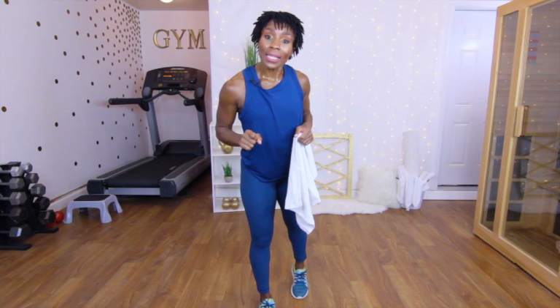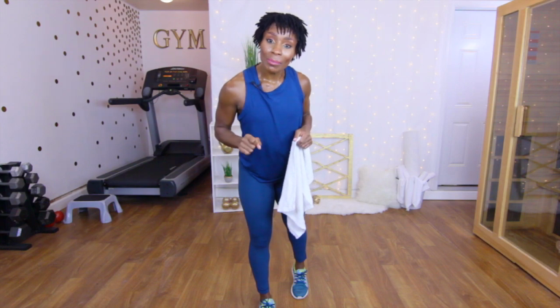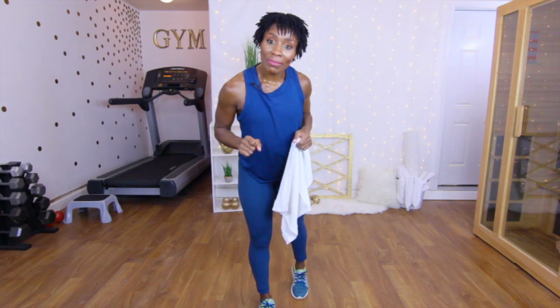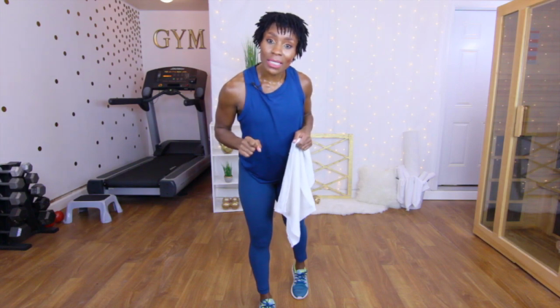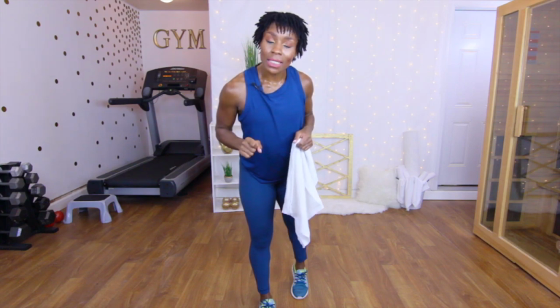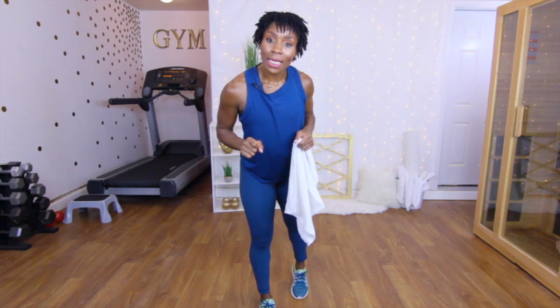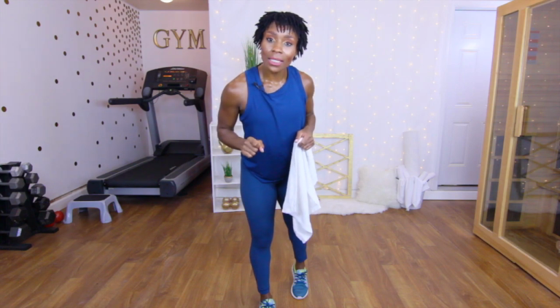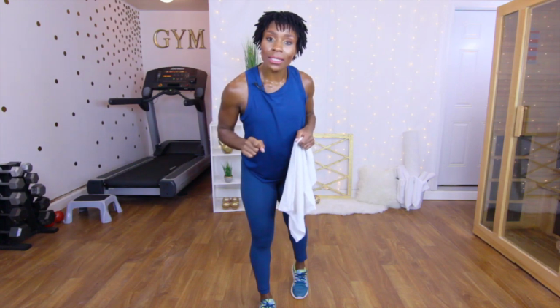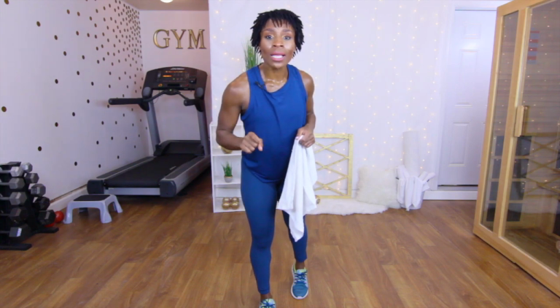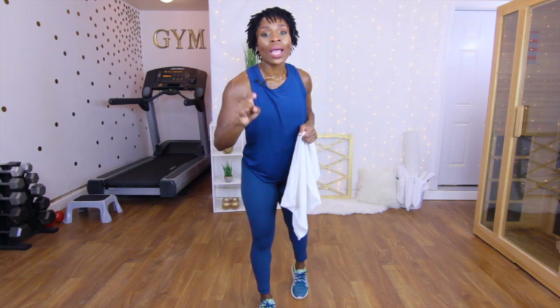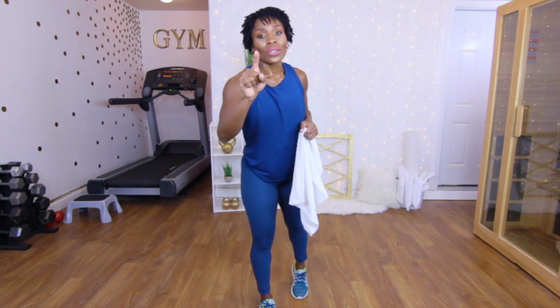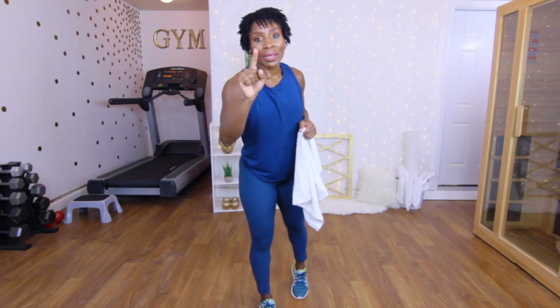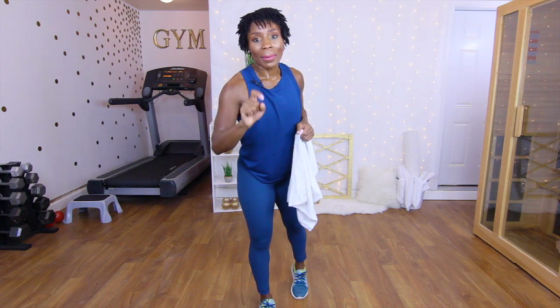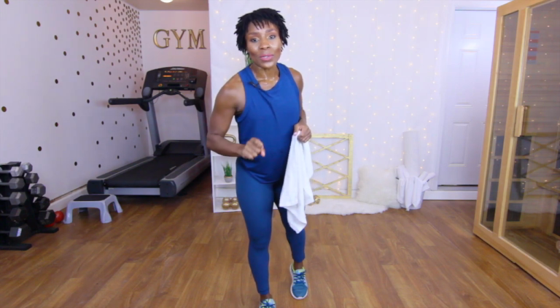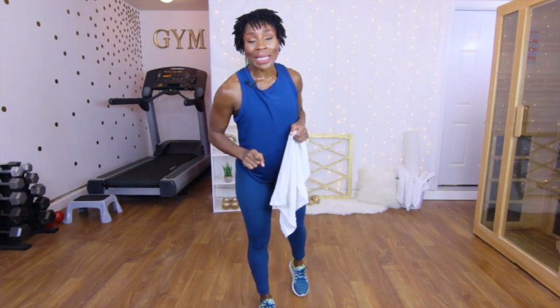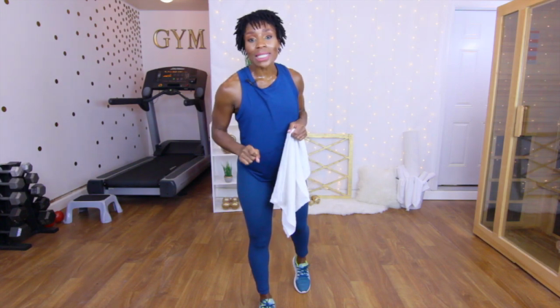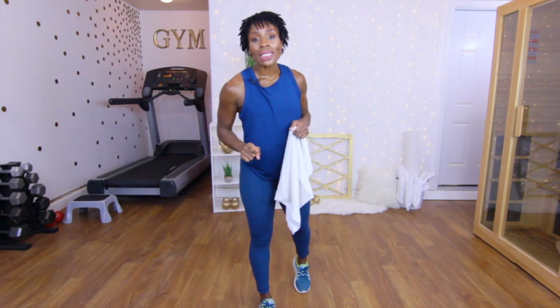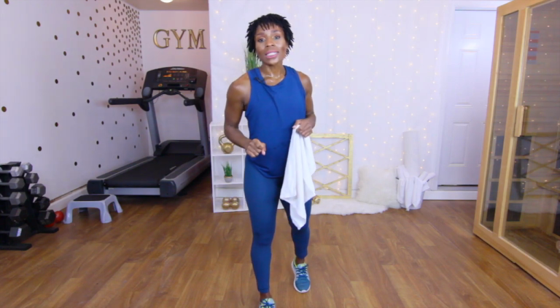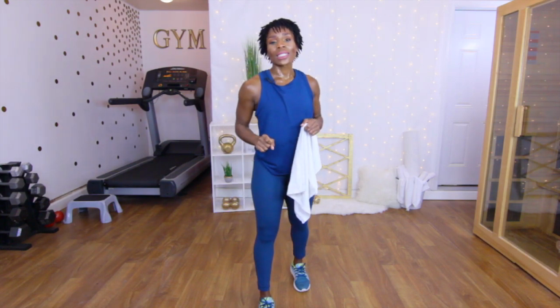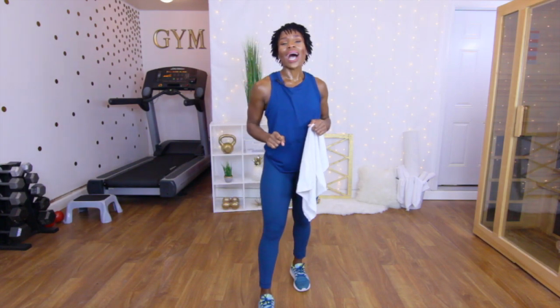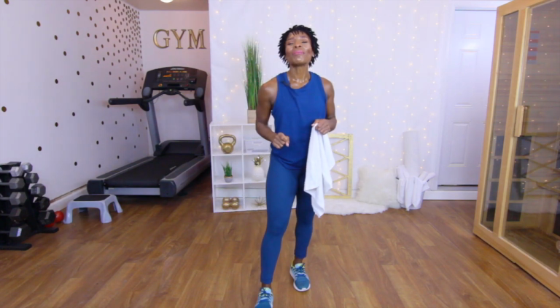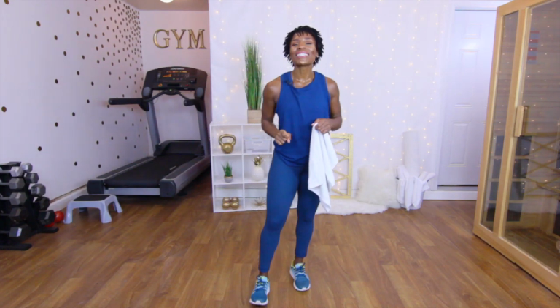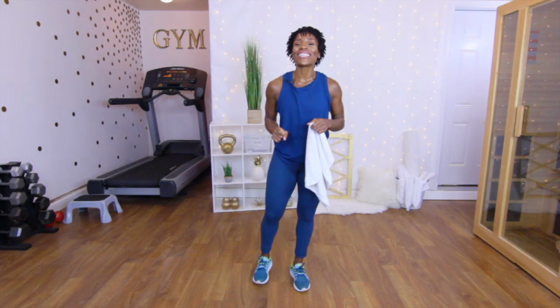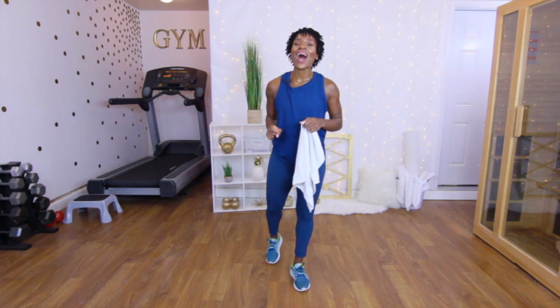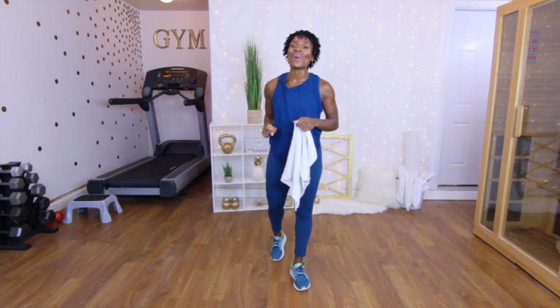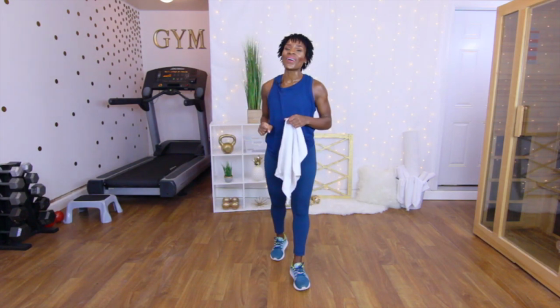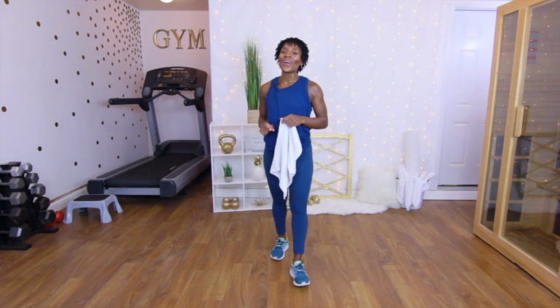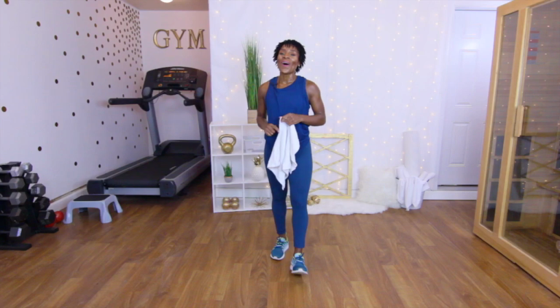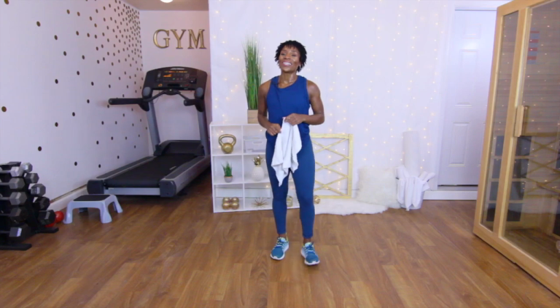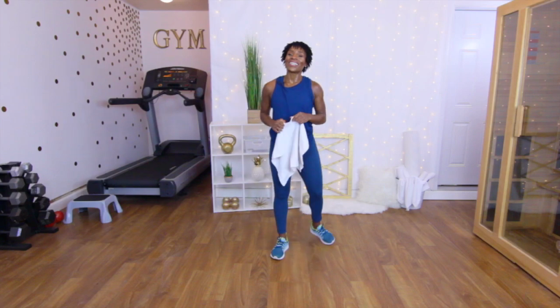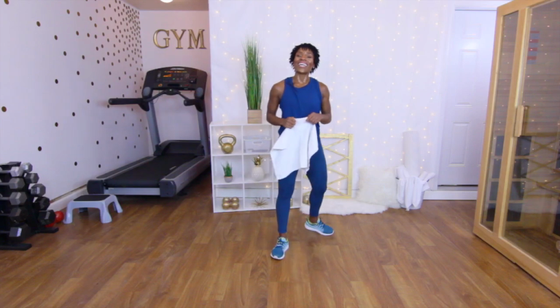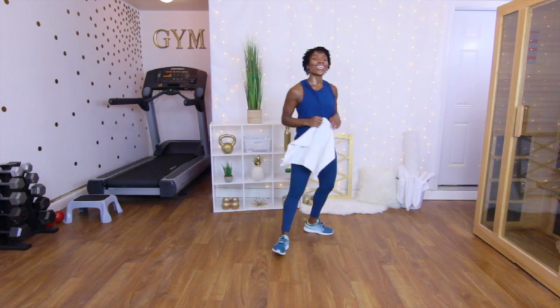That was it, folks — that was the end of the lean leg lunge challenge! Whether you're about to eat breakfast, lunch, or dinner, you better make the right decision. I'll see you on another day.